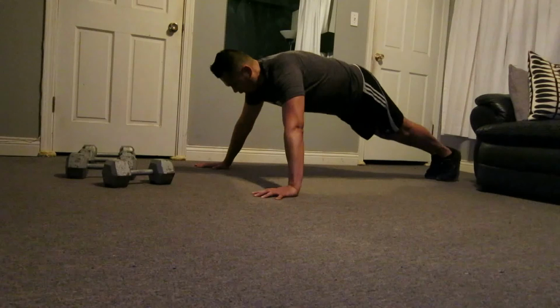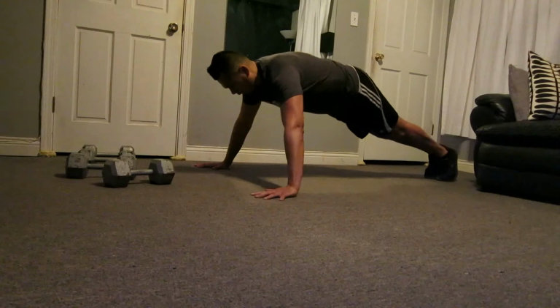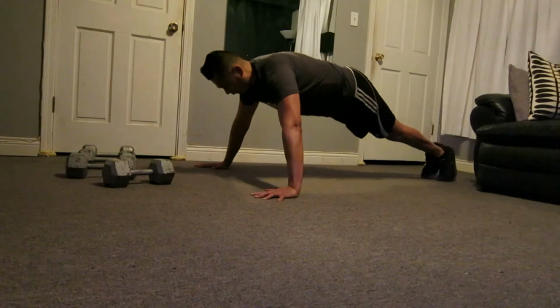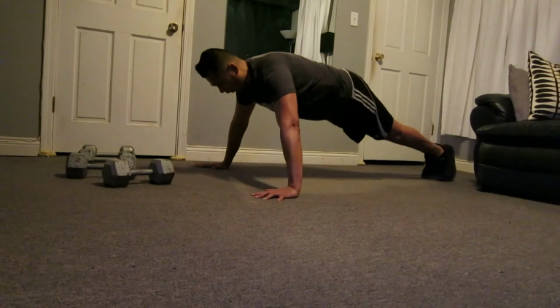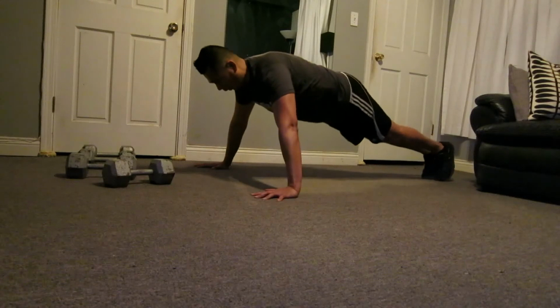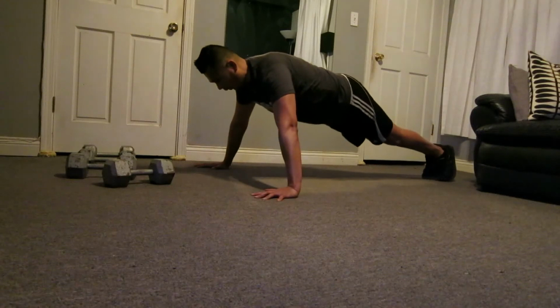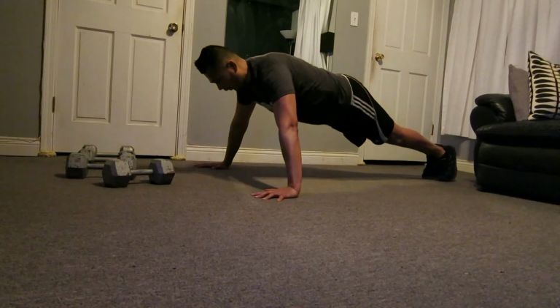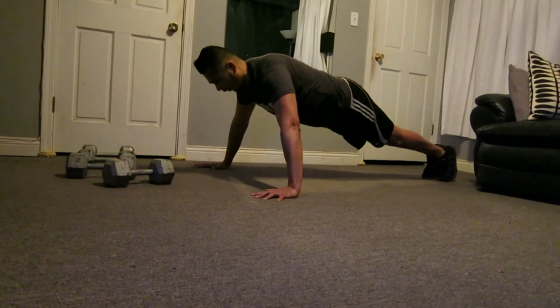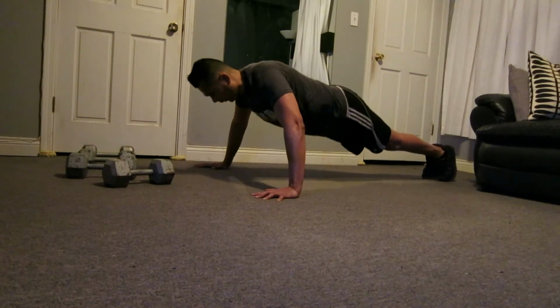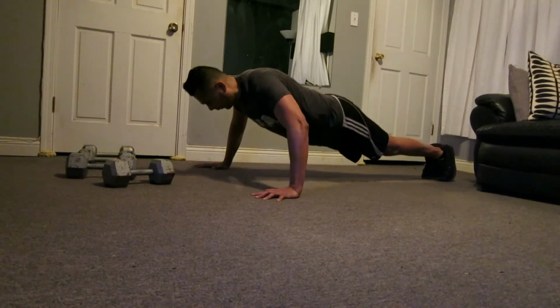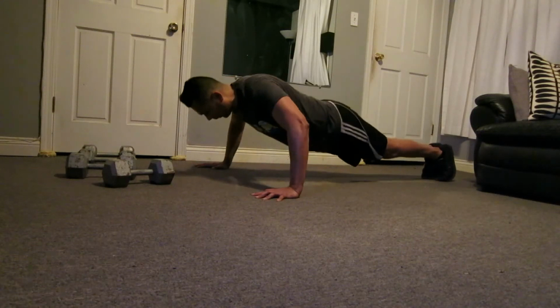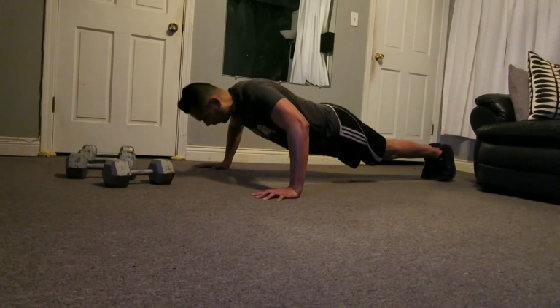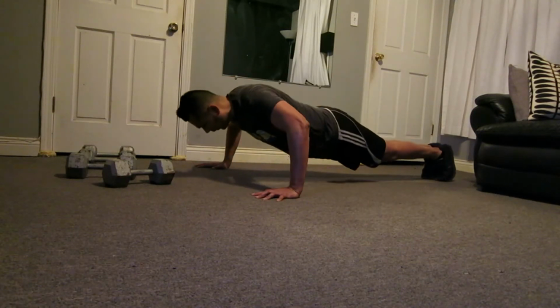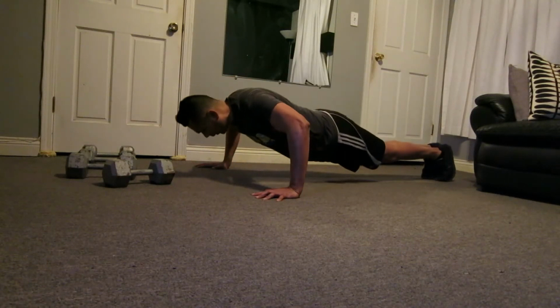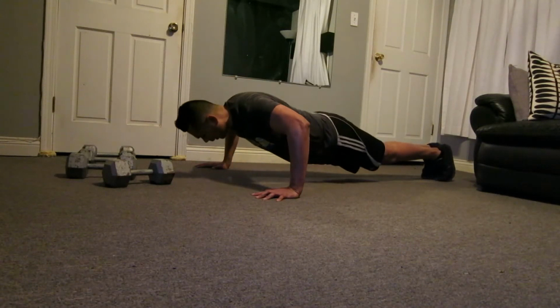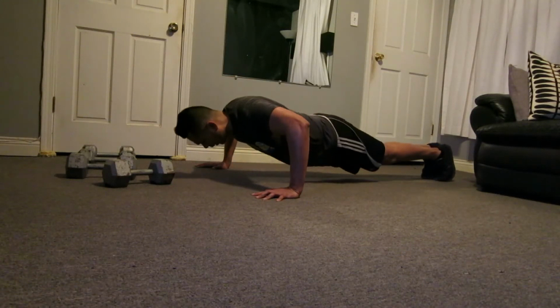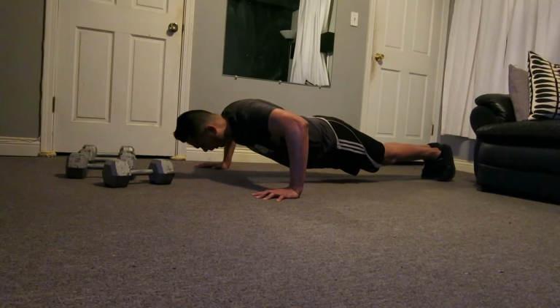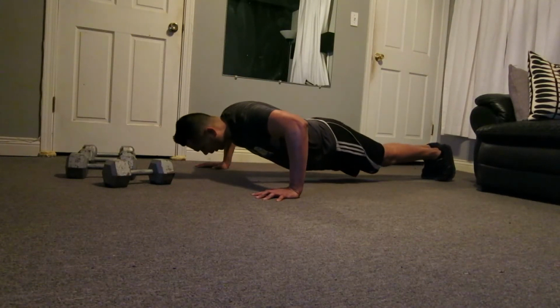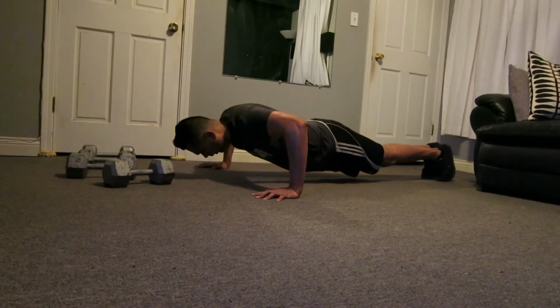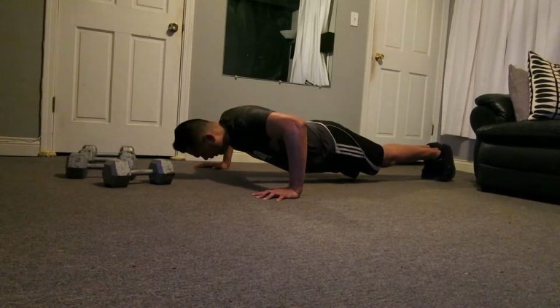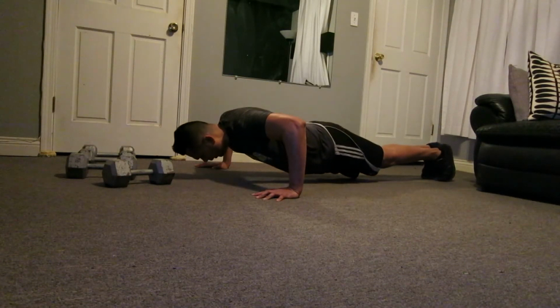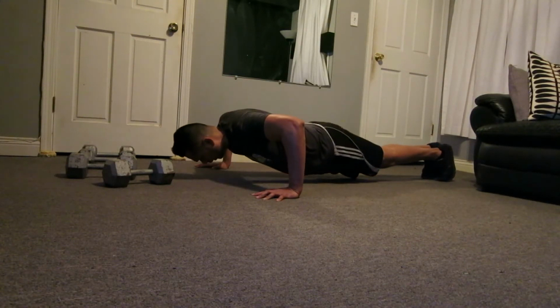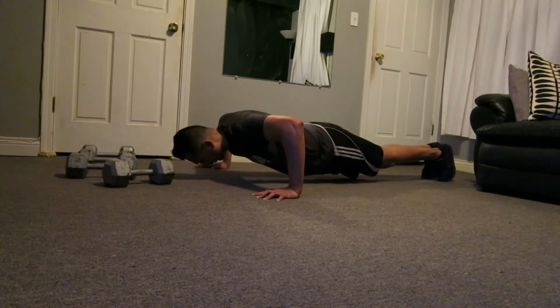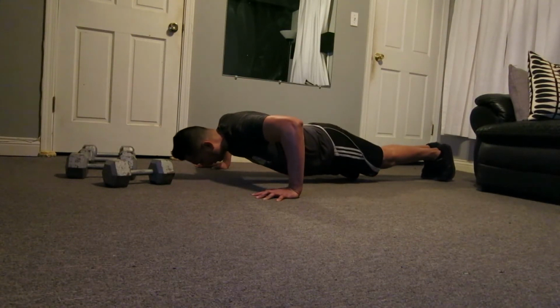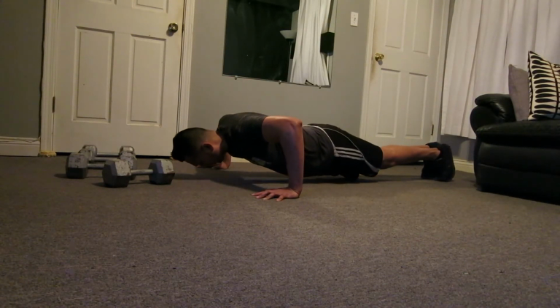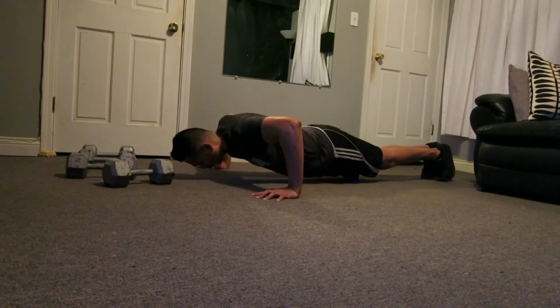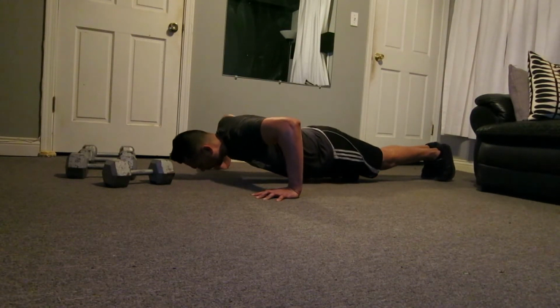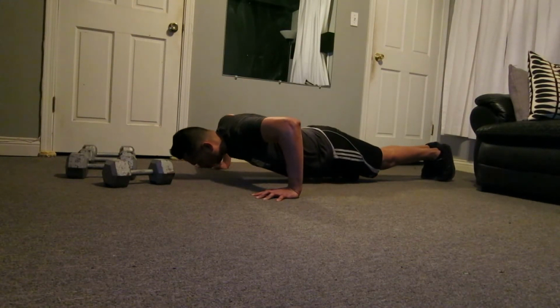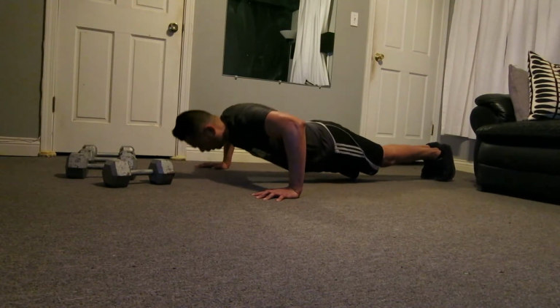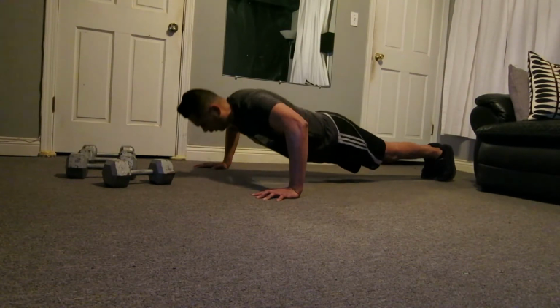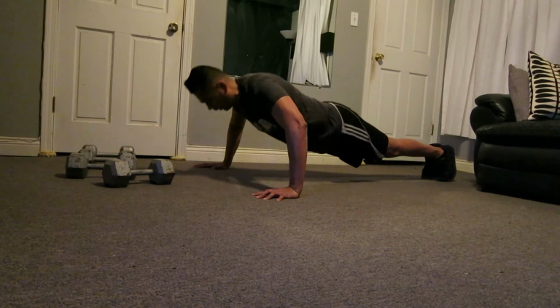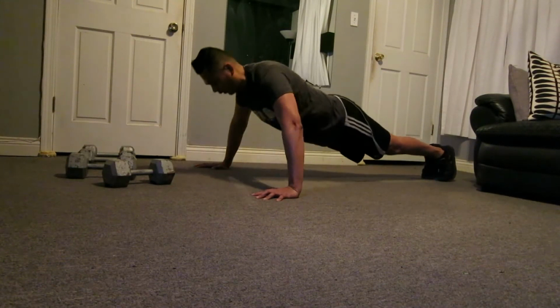Are we ready? Down slowly. One, two, three, and one.